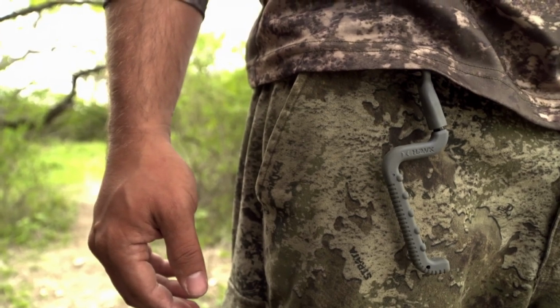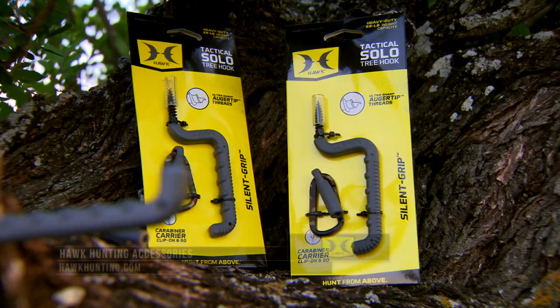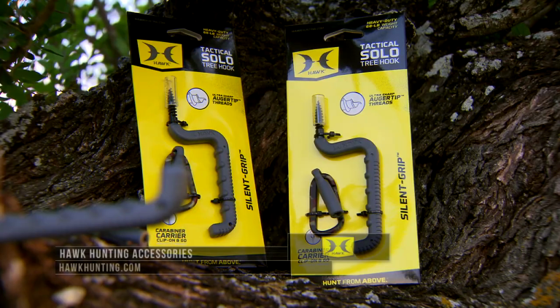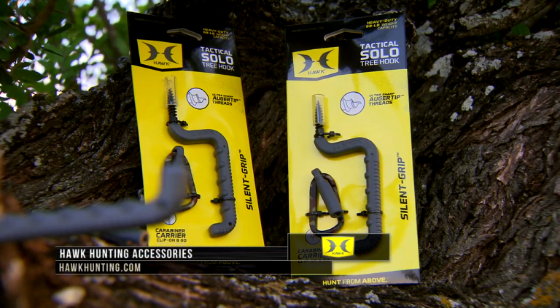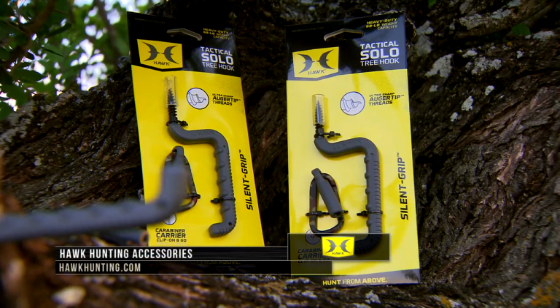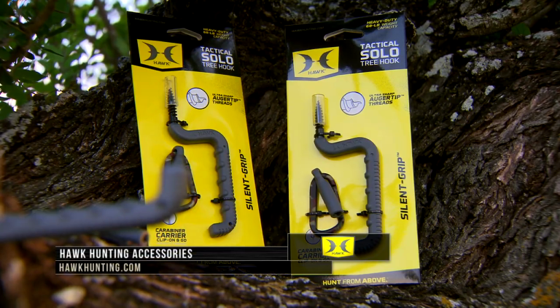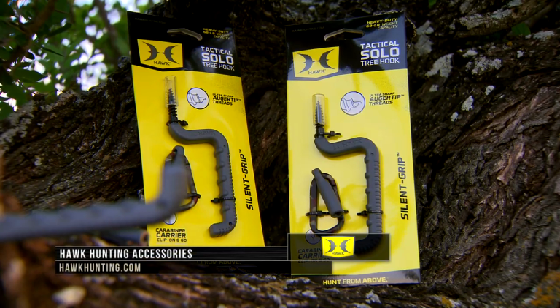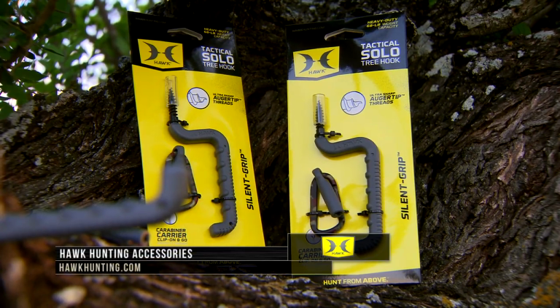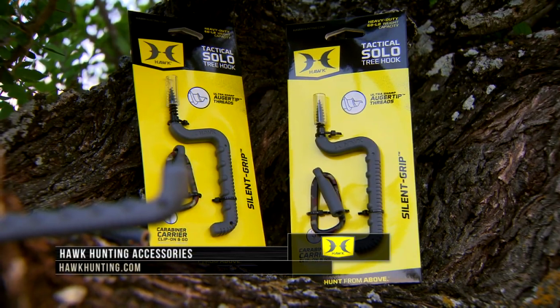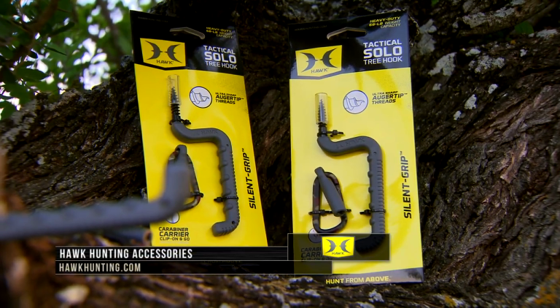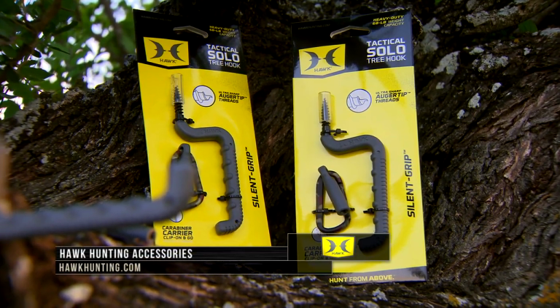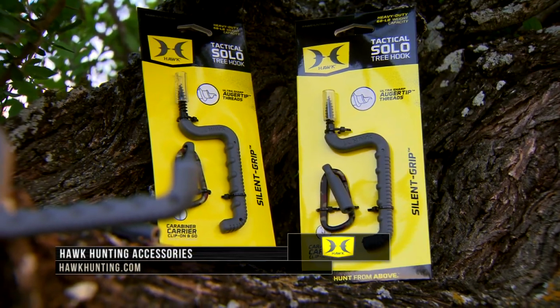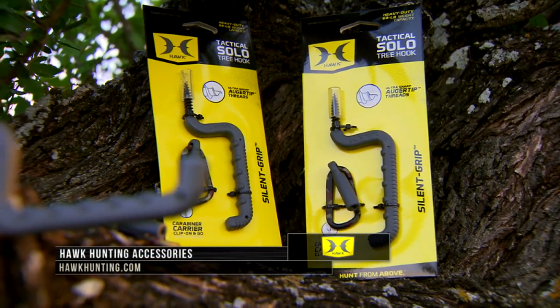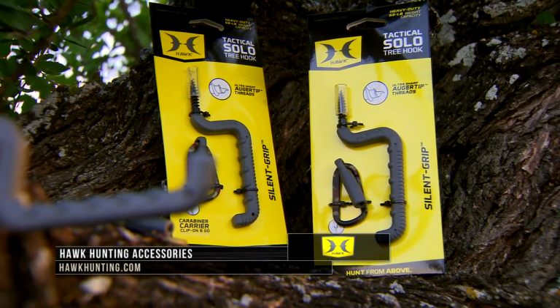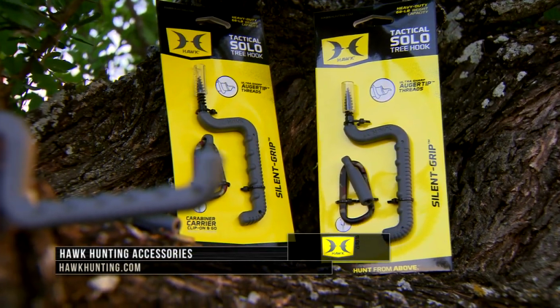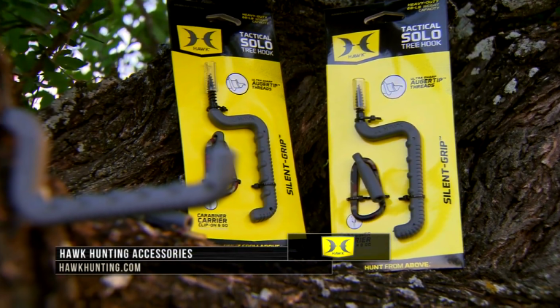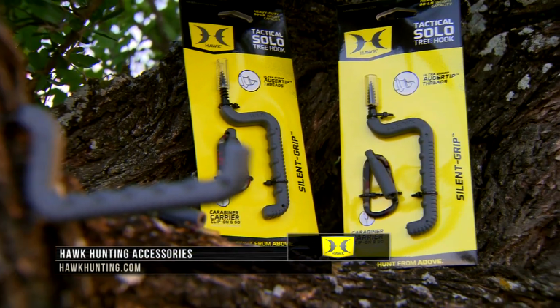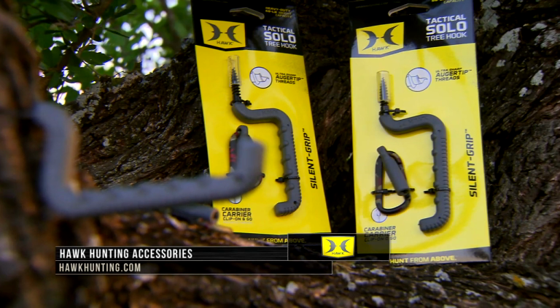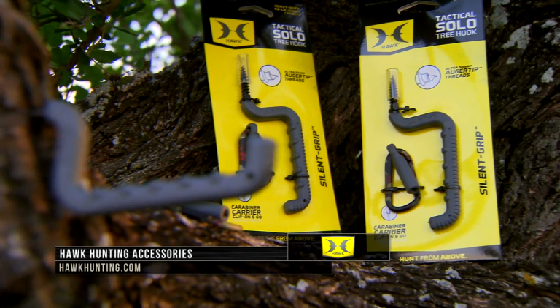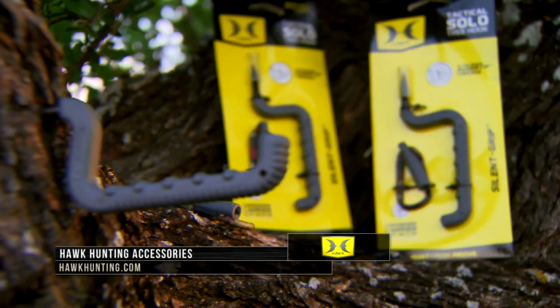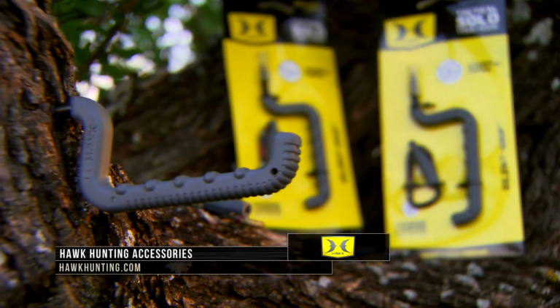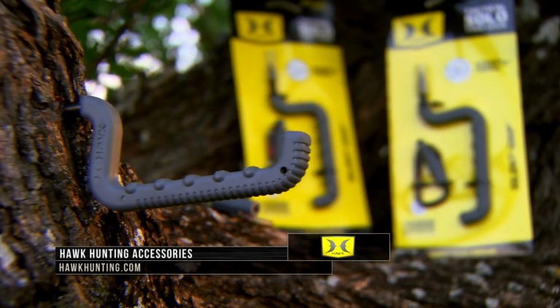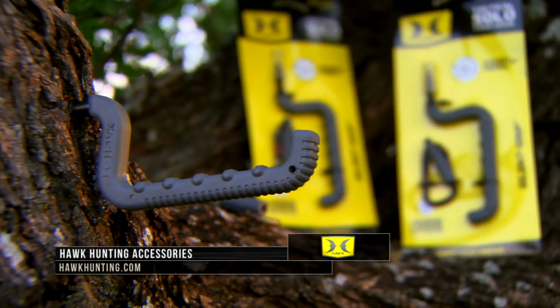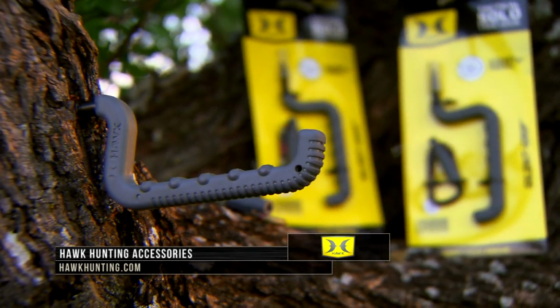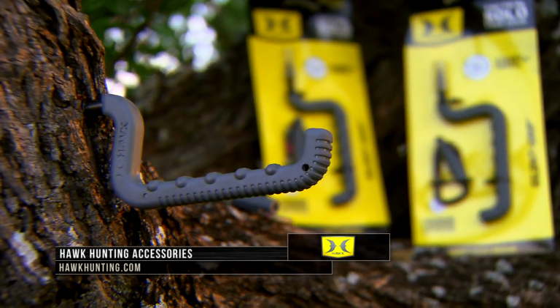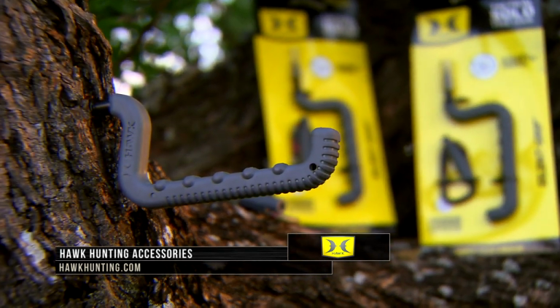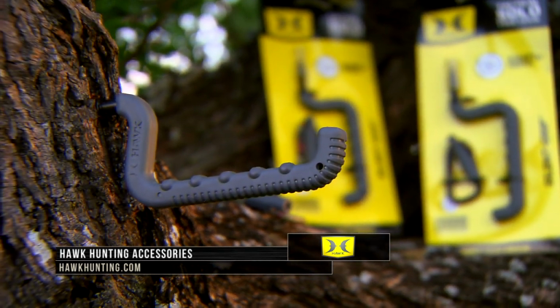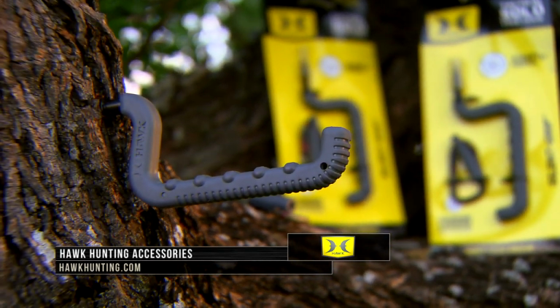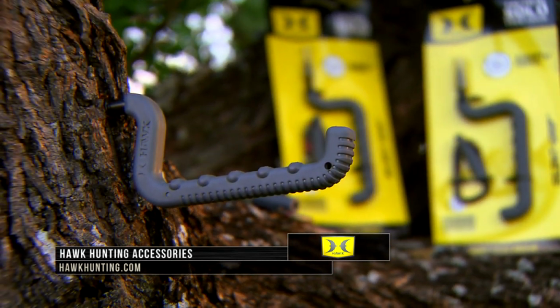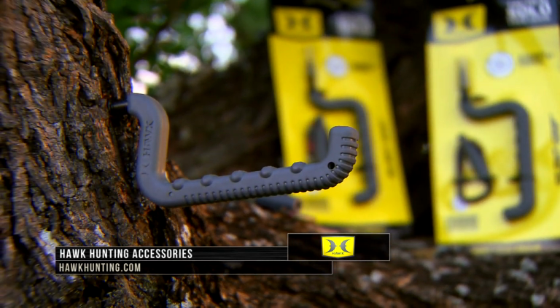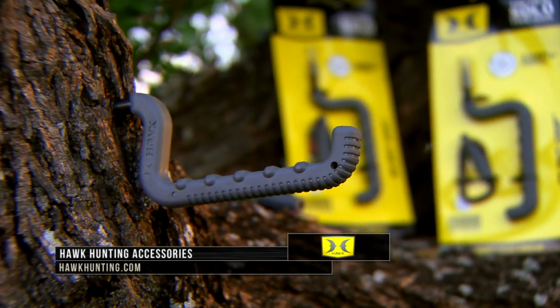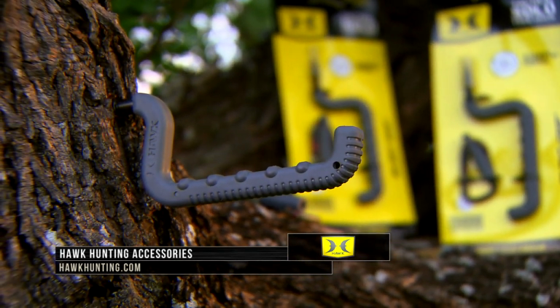Visit hawkhunting.com to check out all the tree hunting accessories that Hawk has to offer.